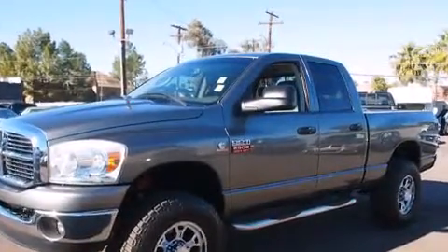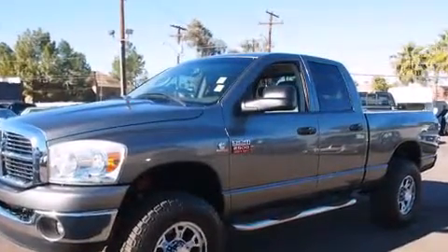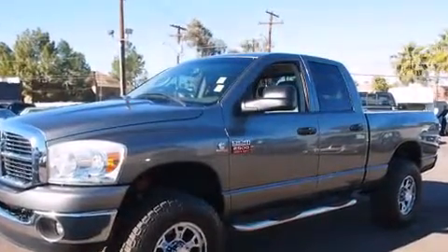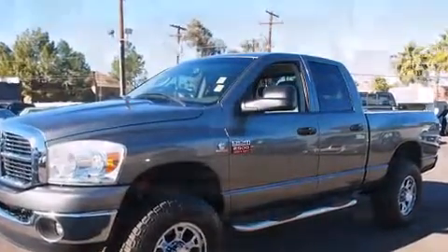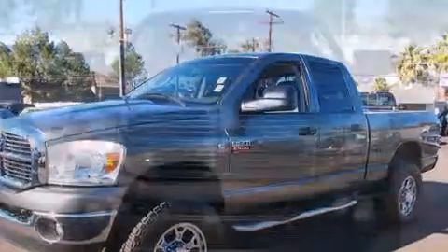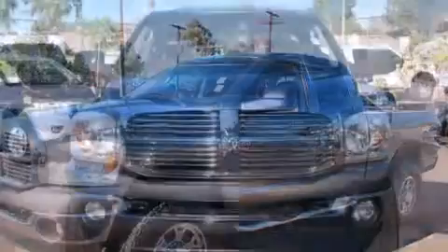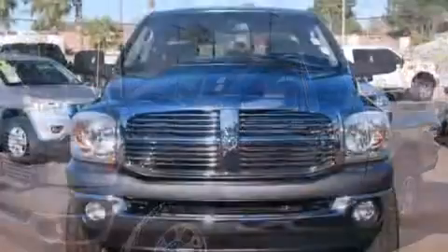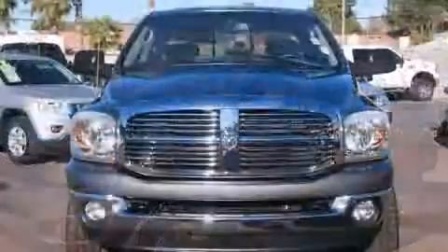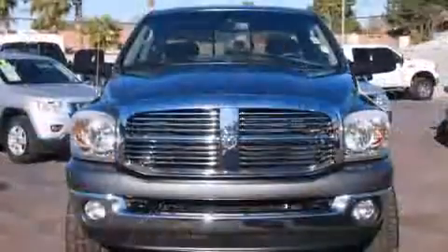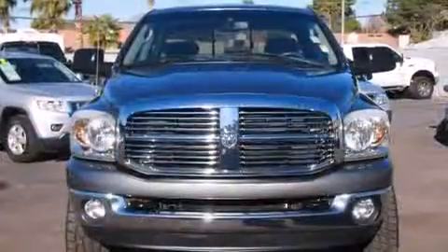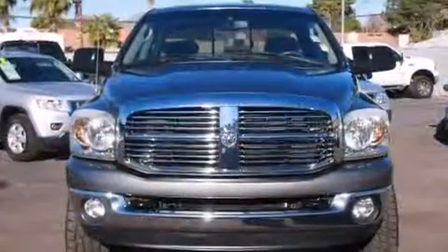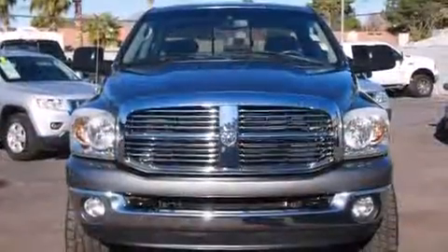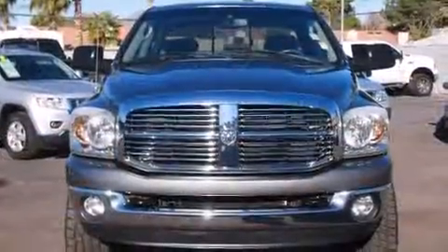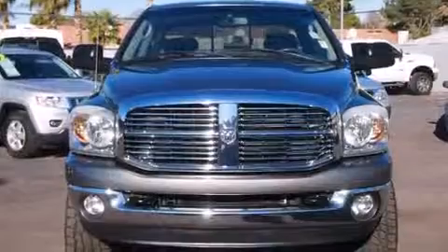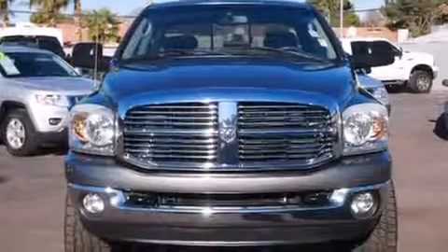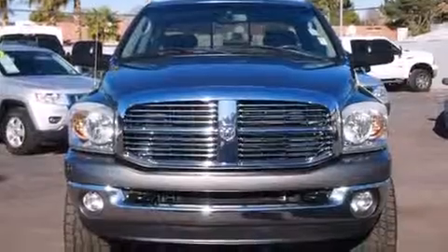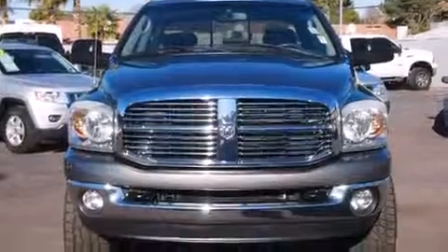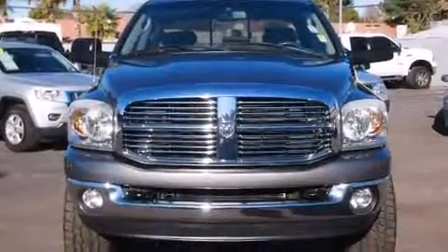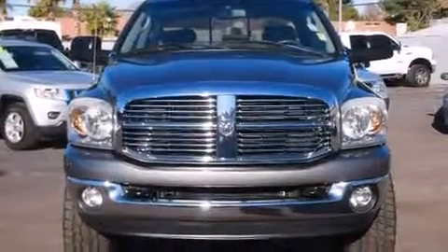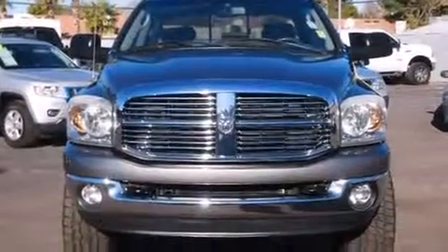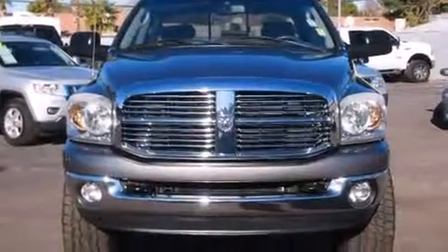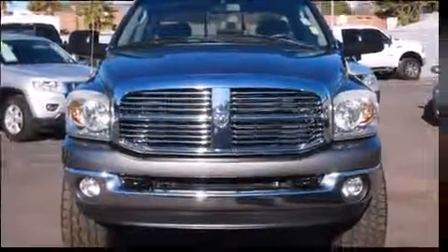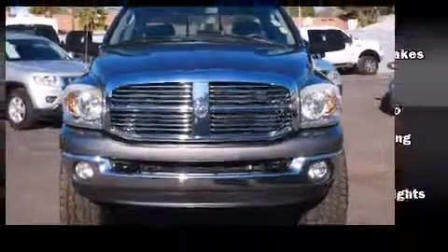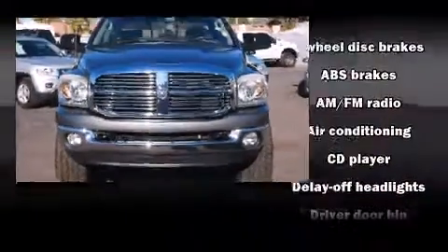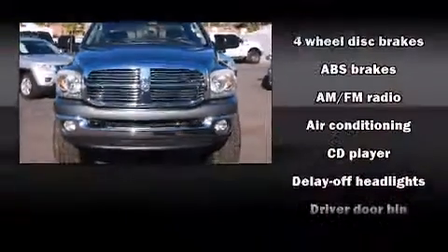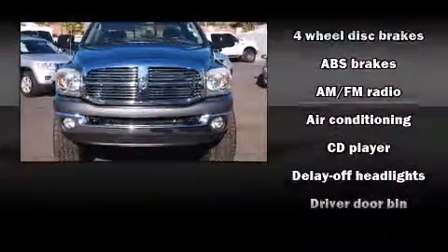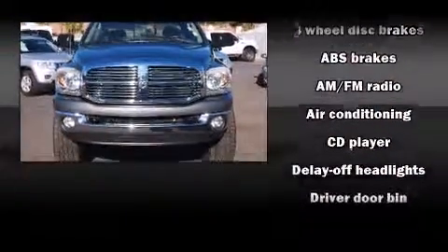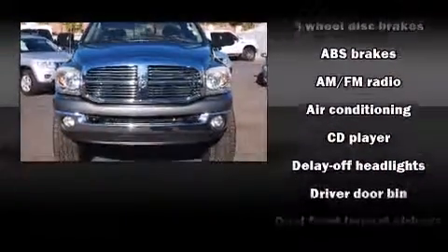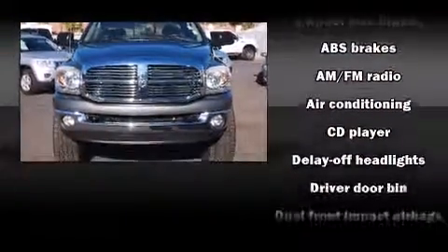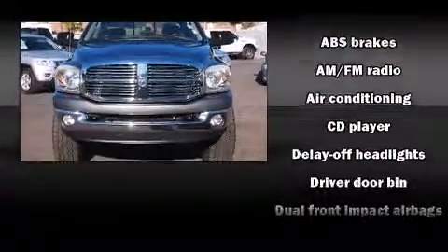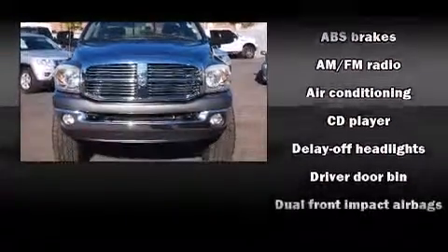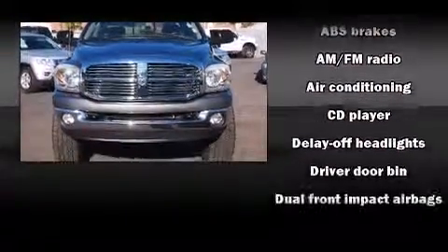Audio features include a CD player with AM-FM radio and four well-positioned speakers.